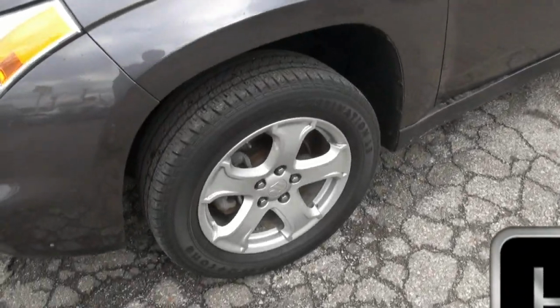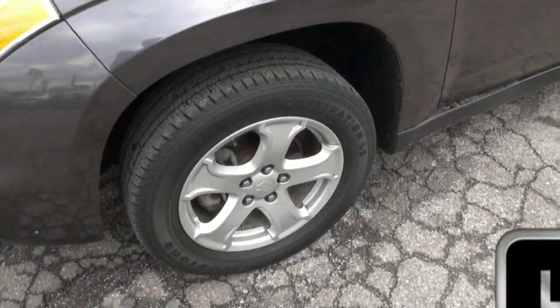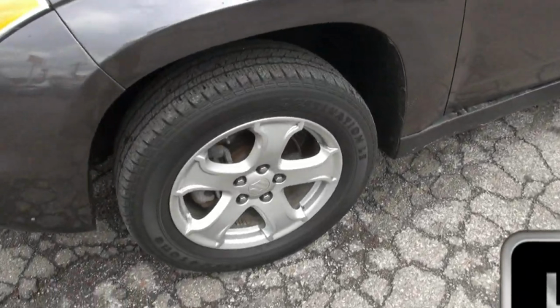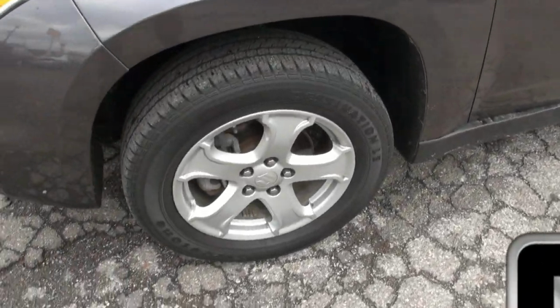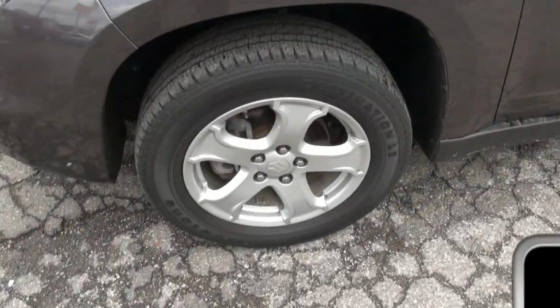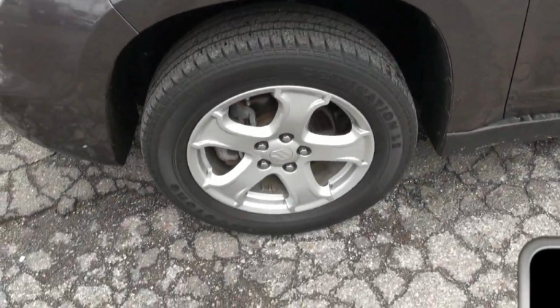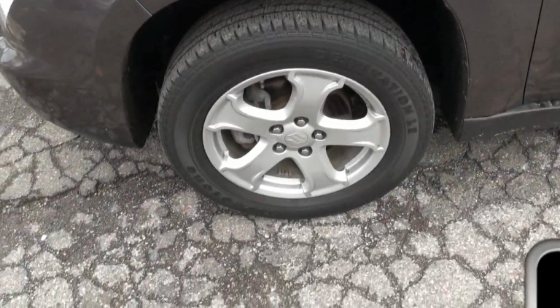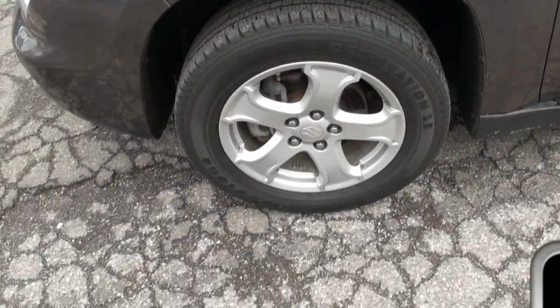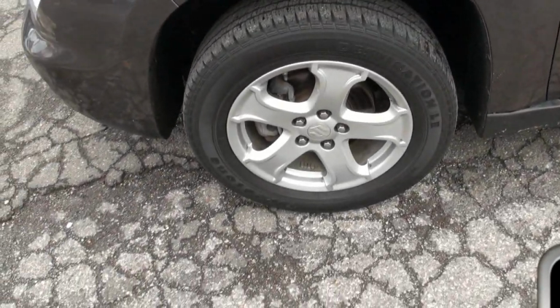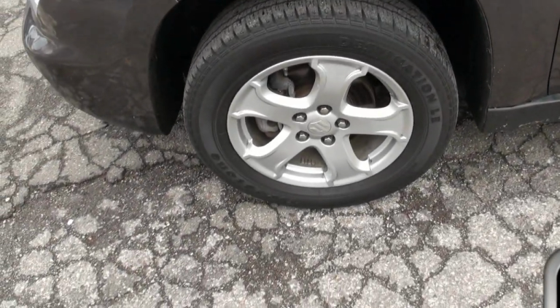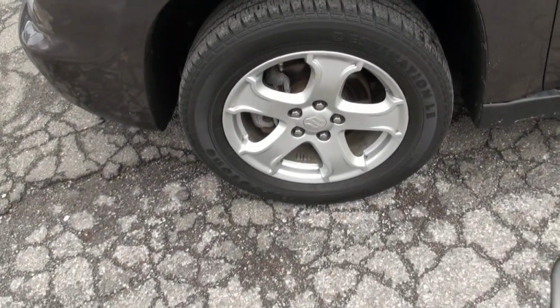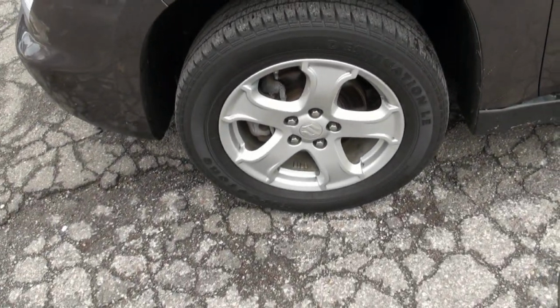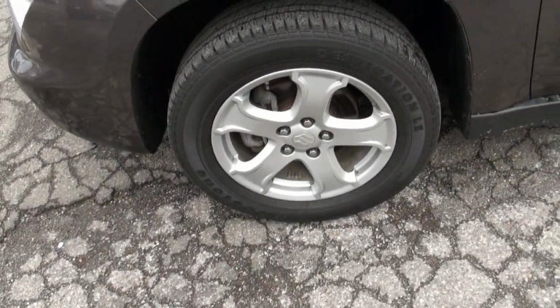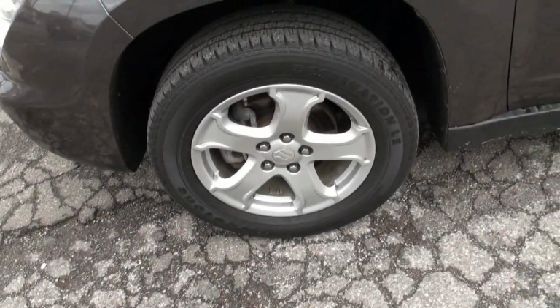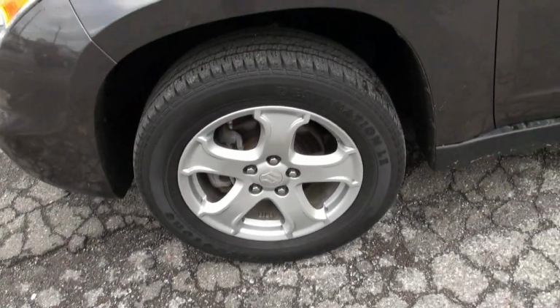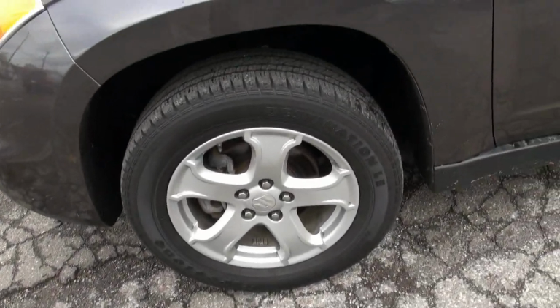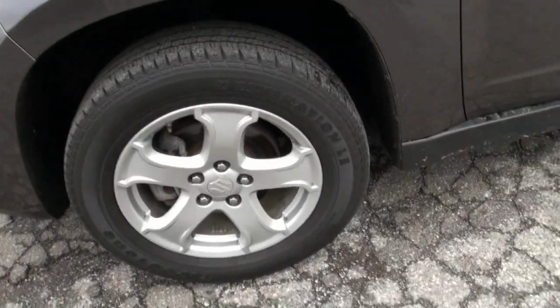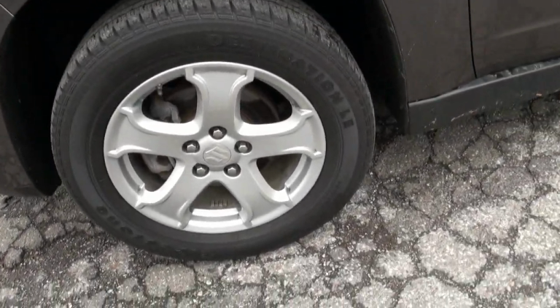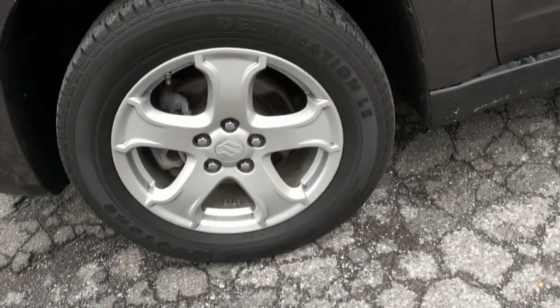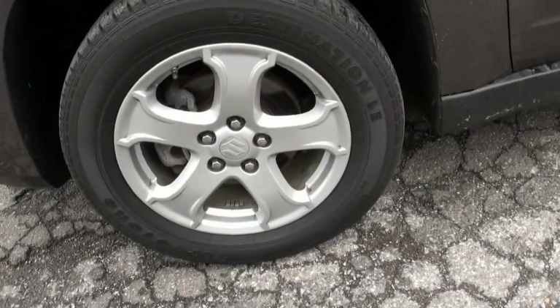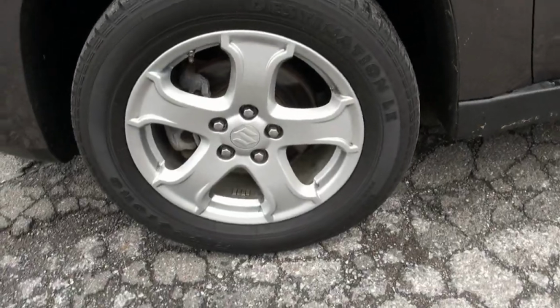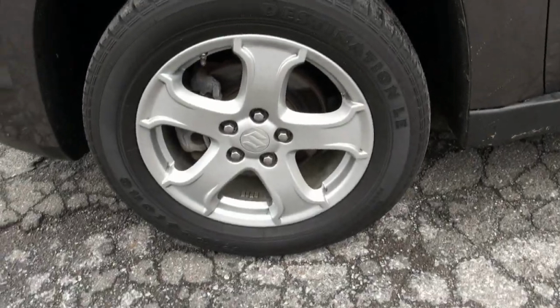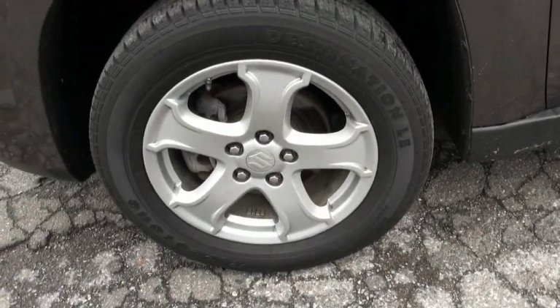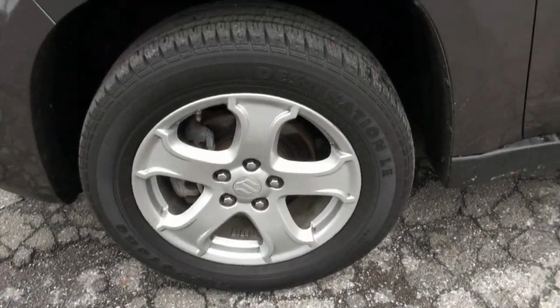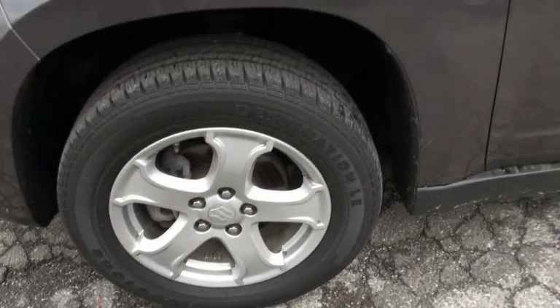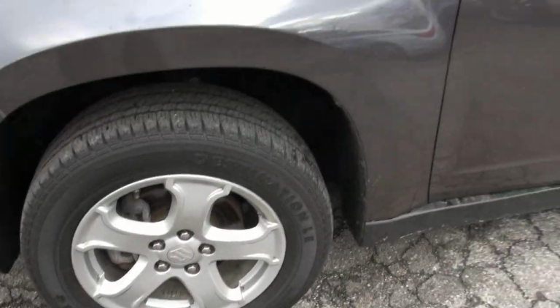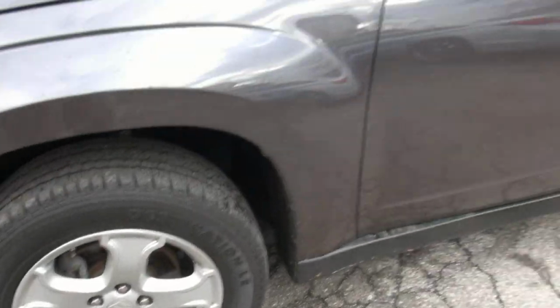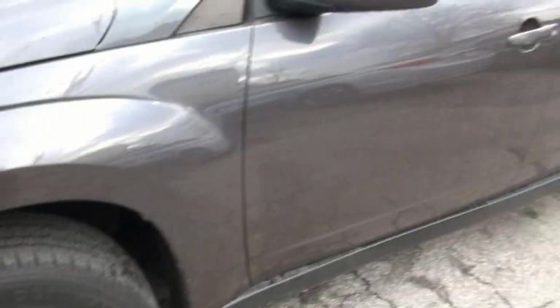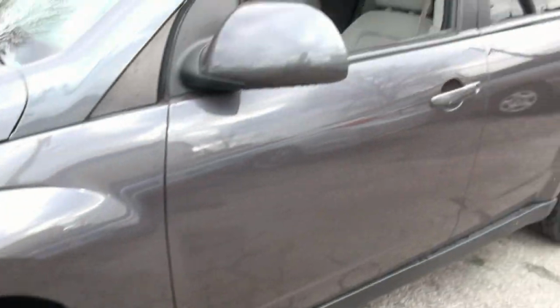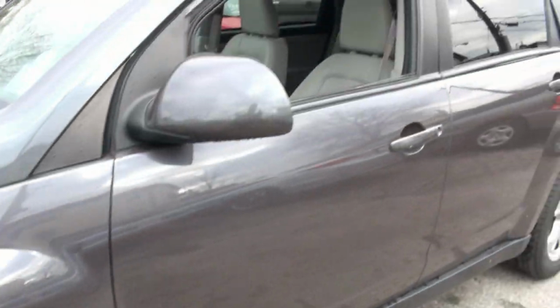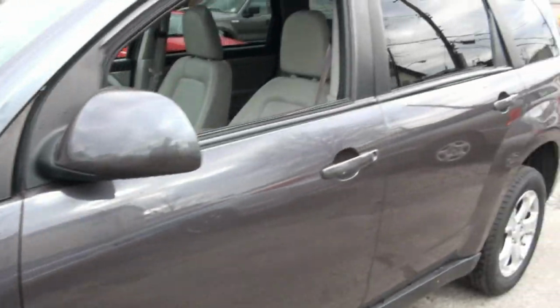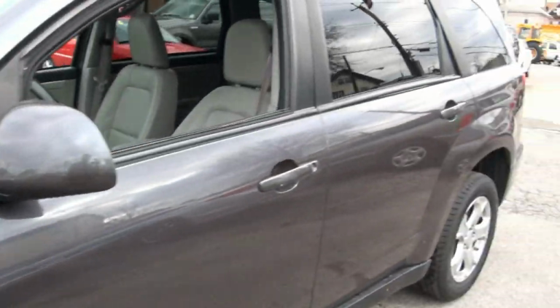We have some nice Firestone tires here. These are 235, 60, 17s.